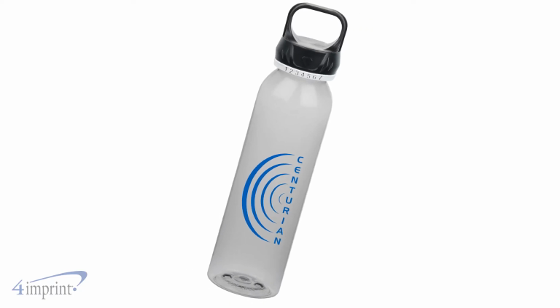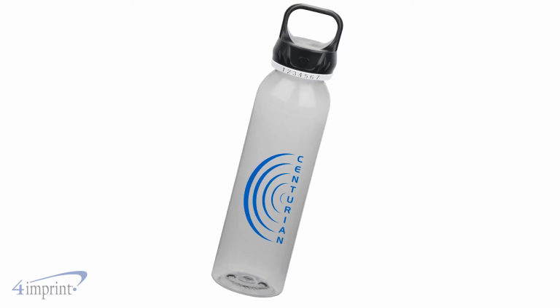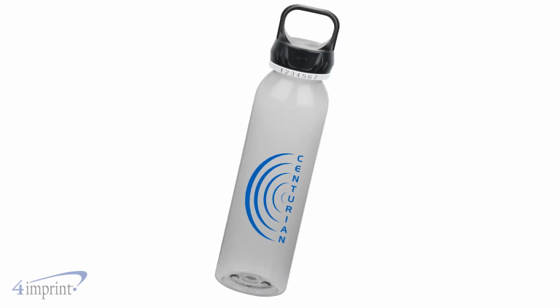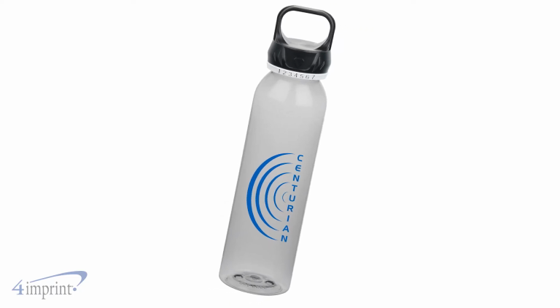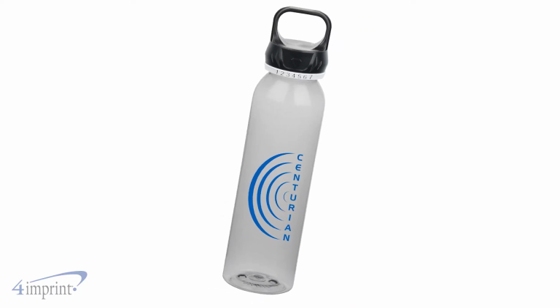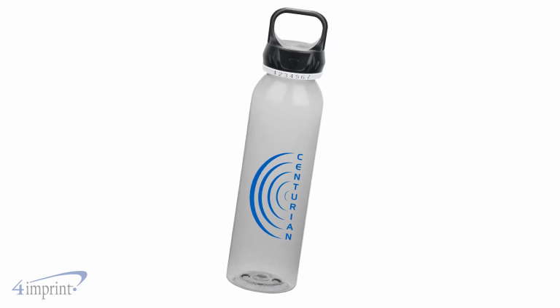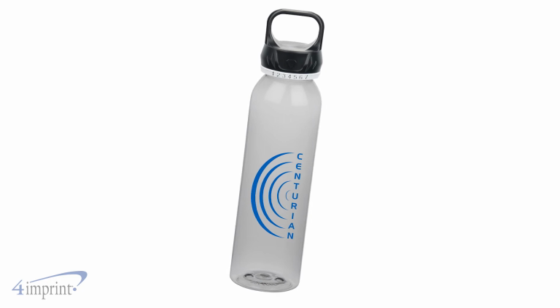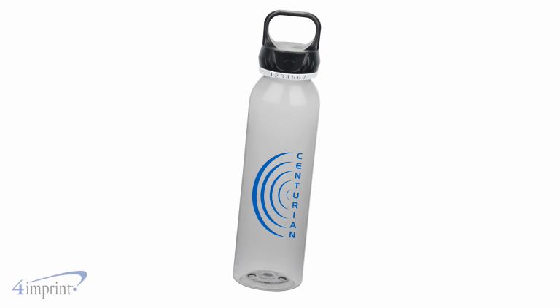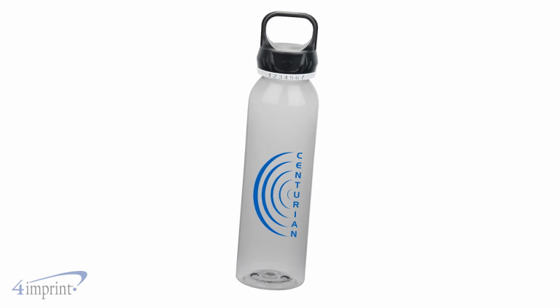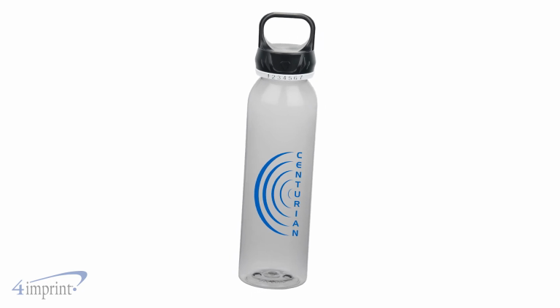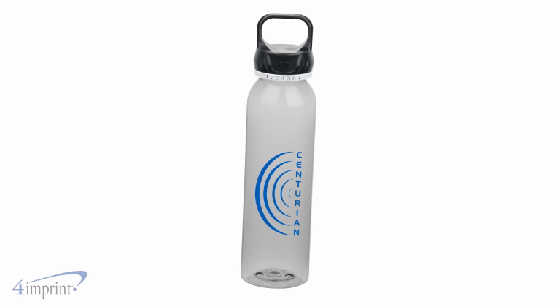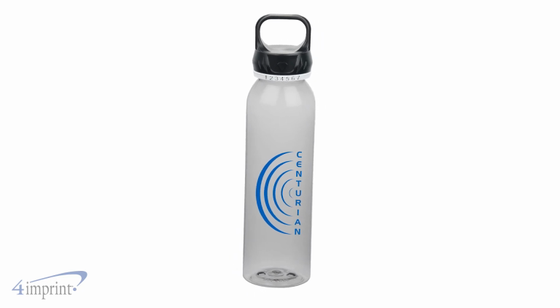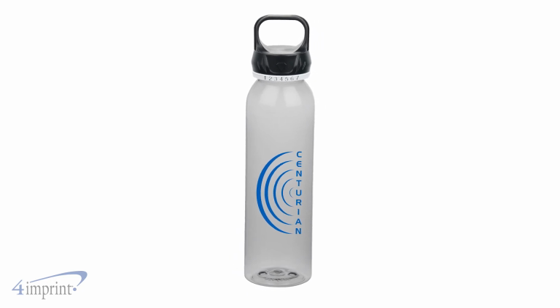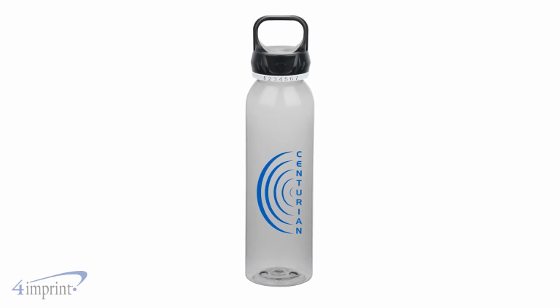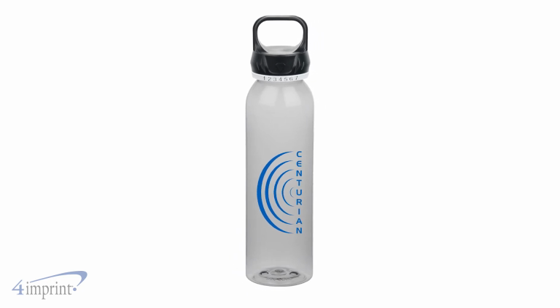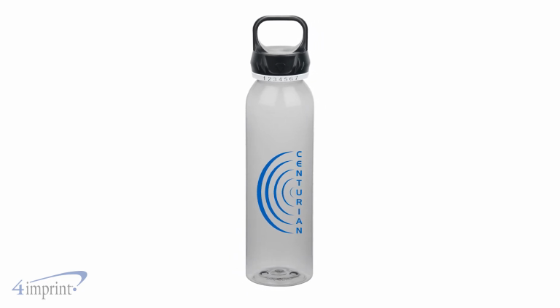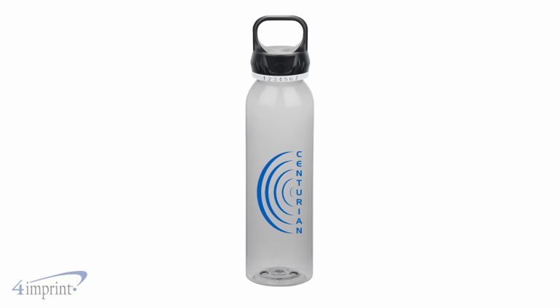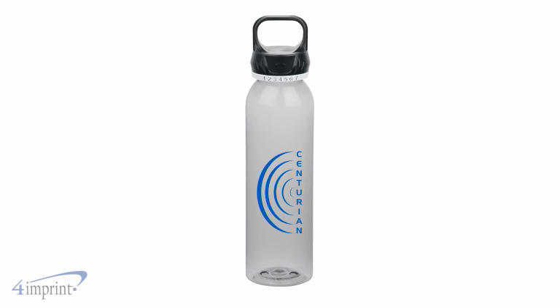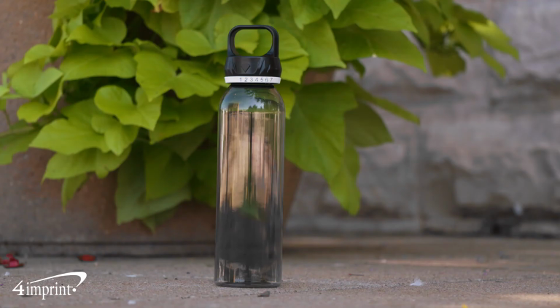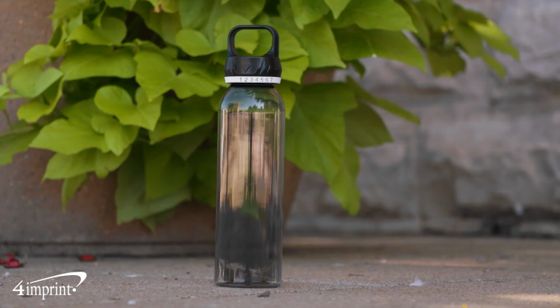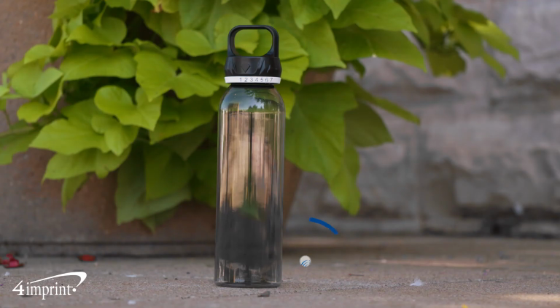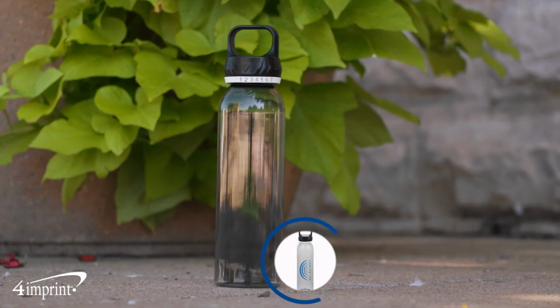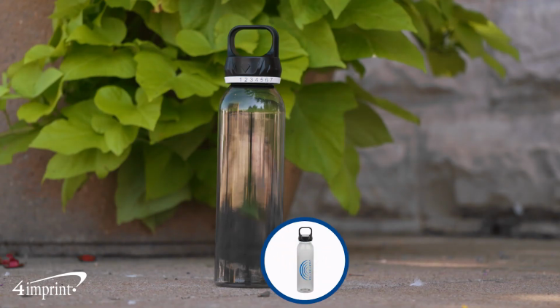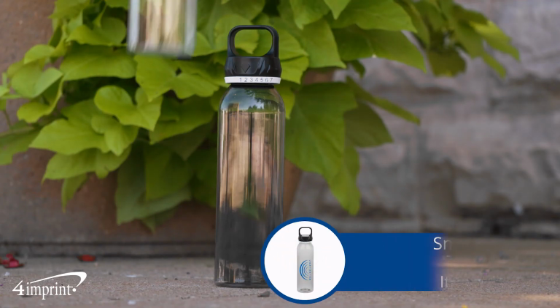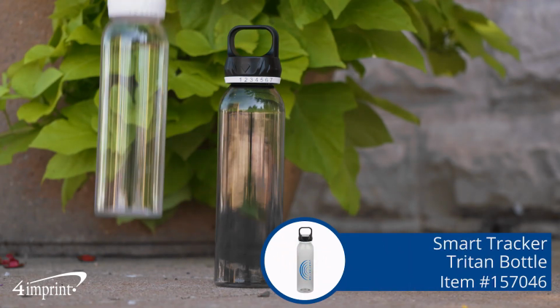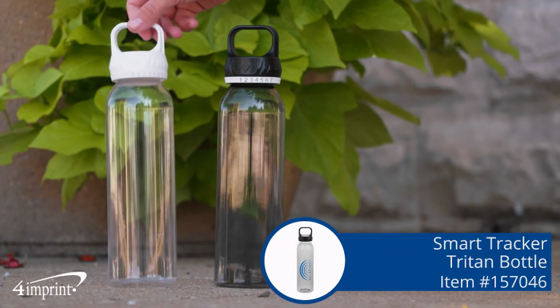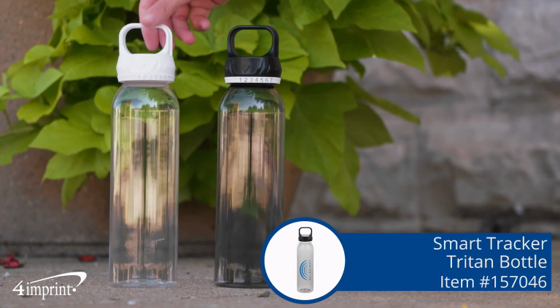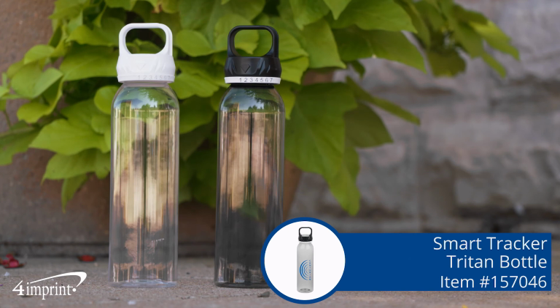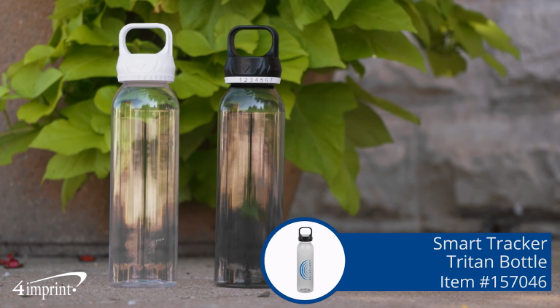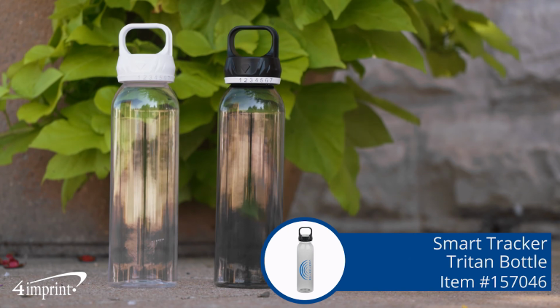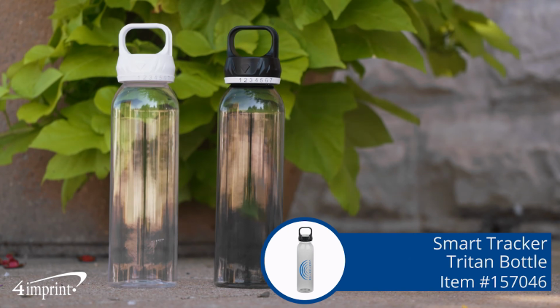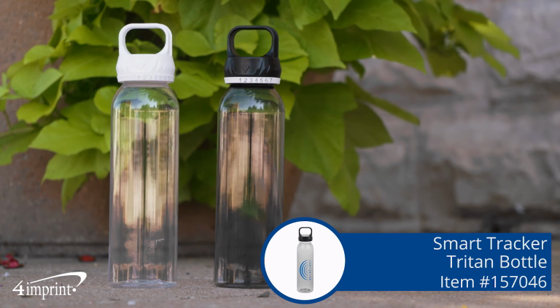It holds 22 ounces and your logo shows up as a one color wrap imprint. It's the Smart Tracker Triton bottle from 4imprint.